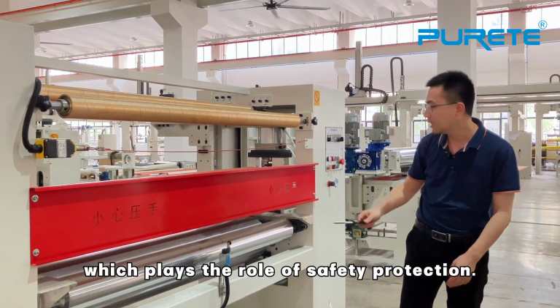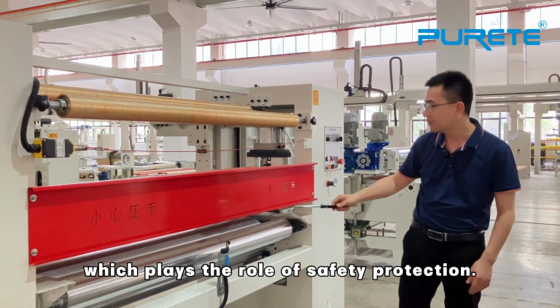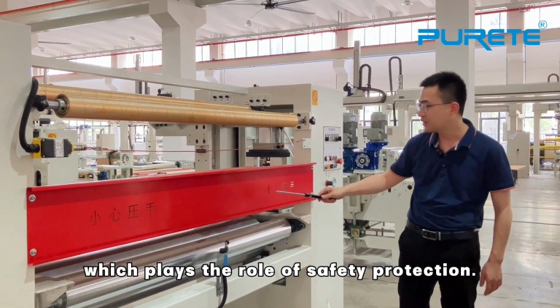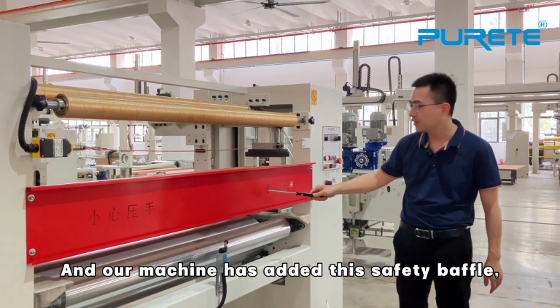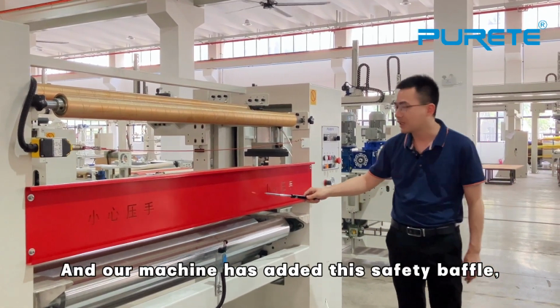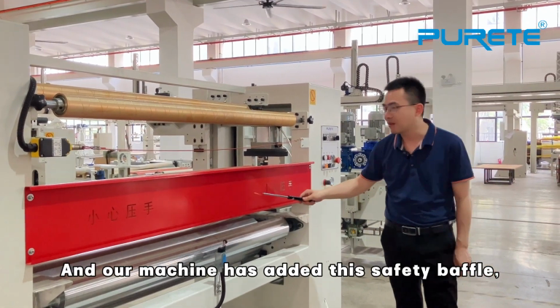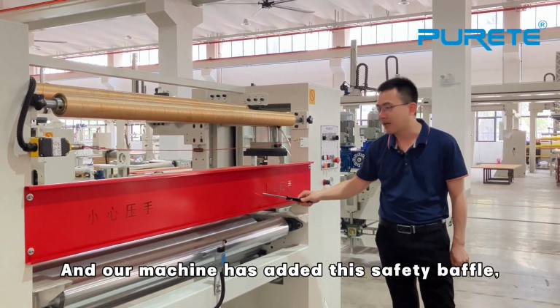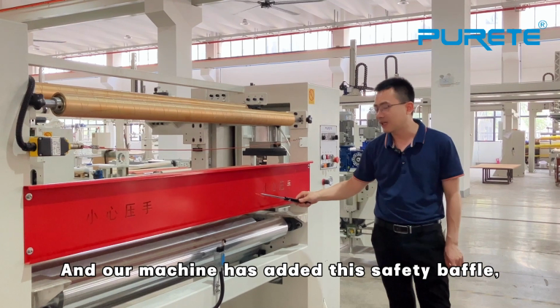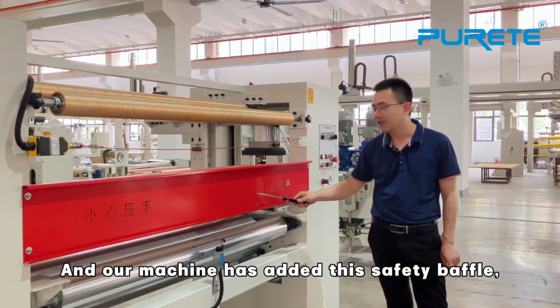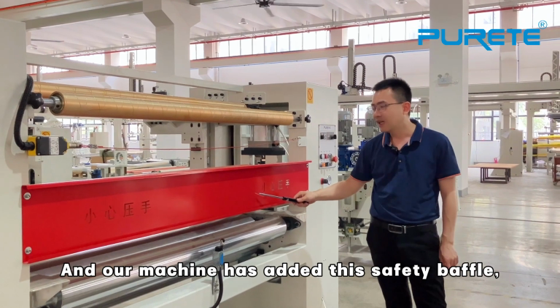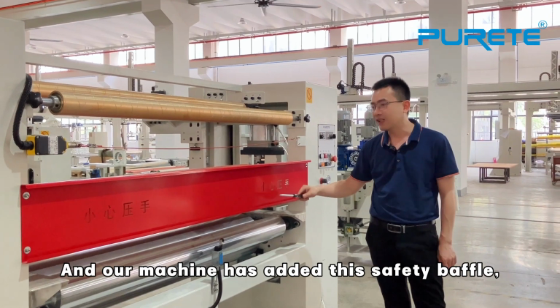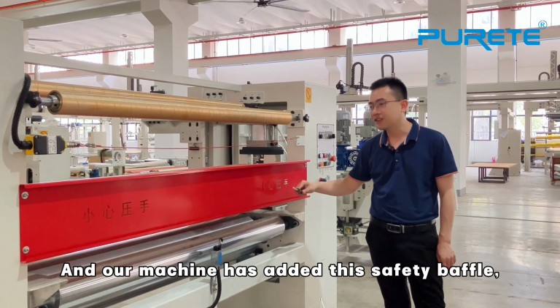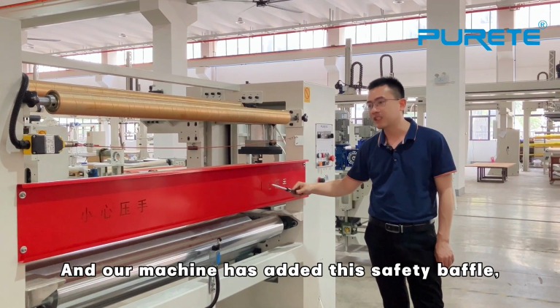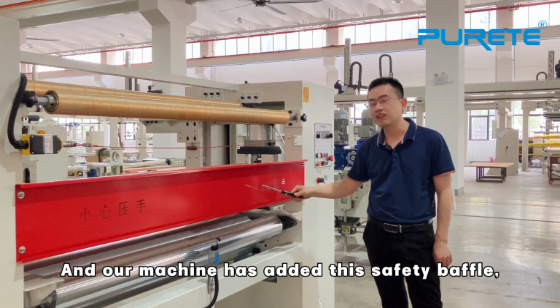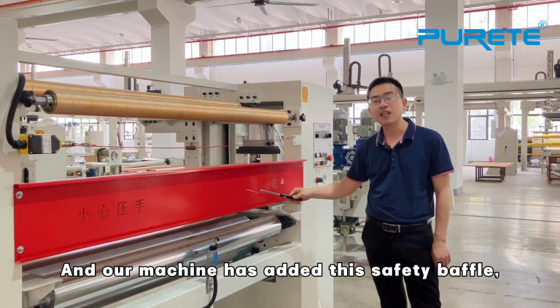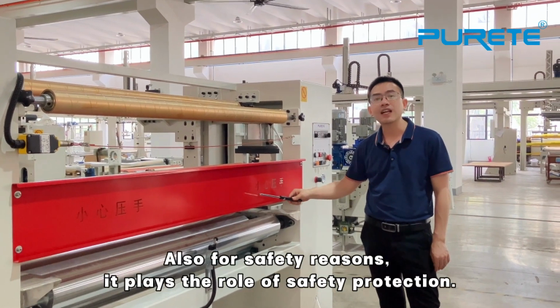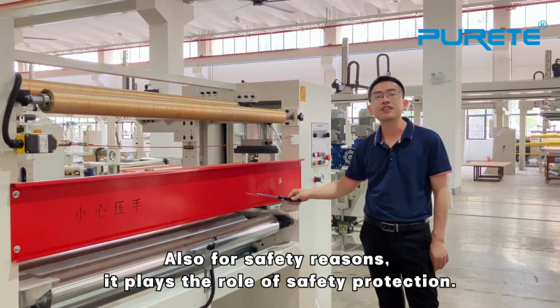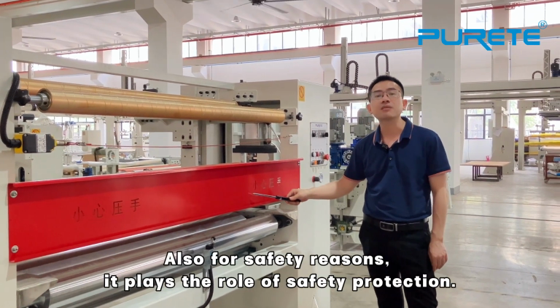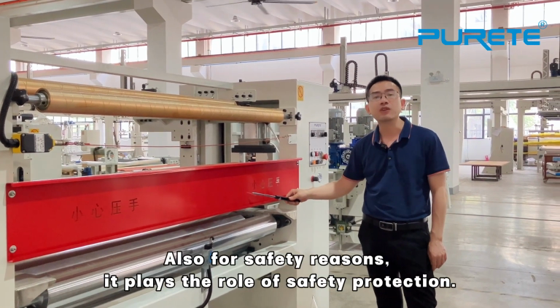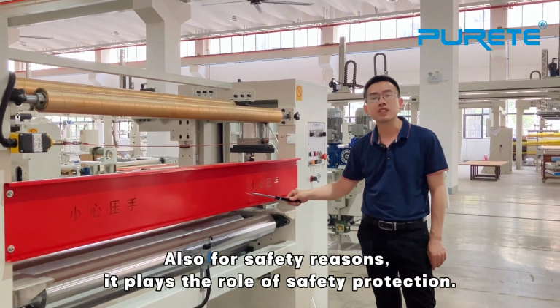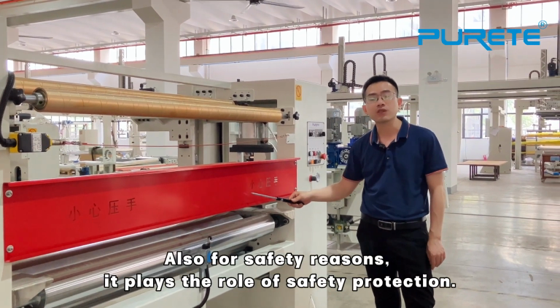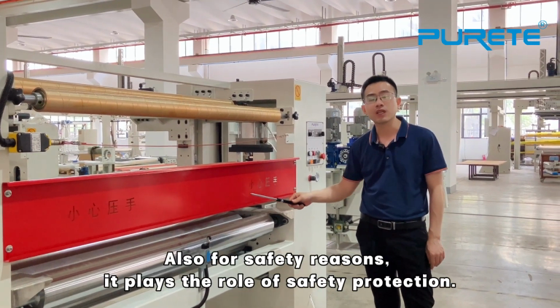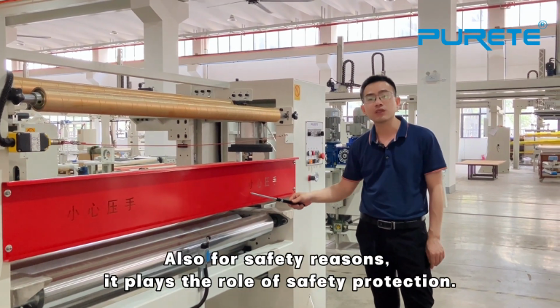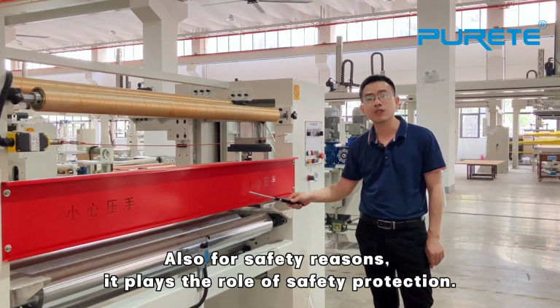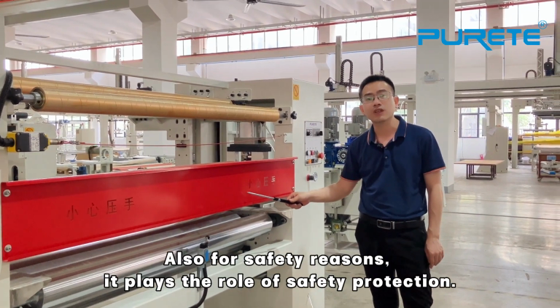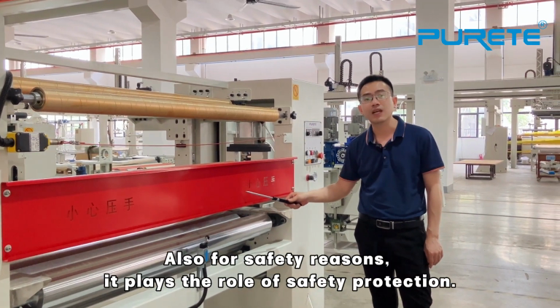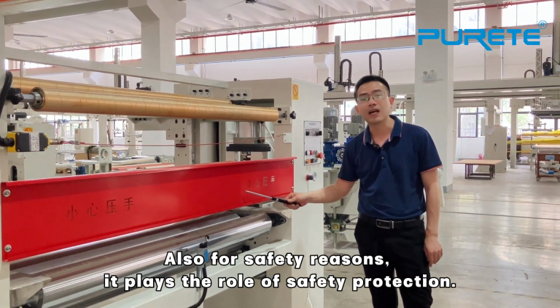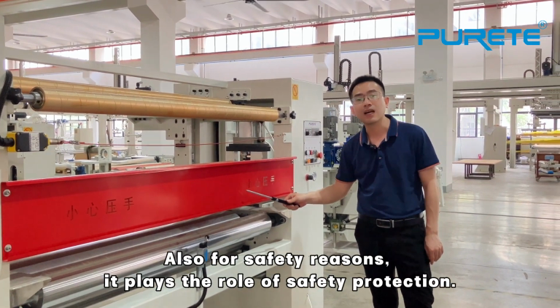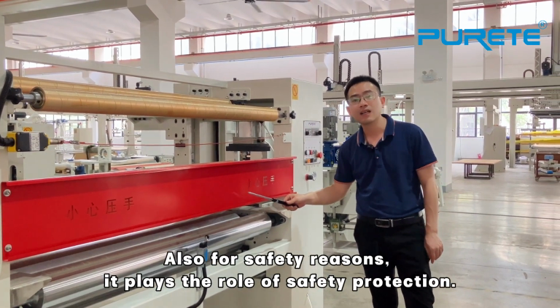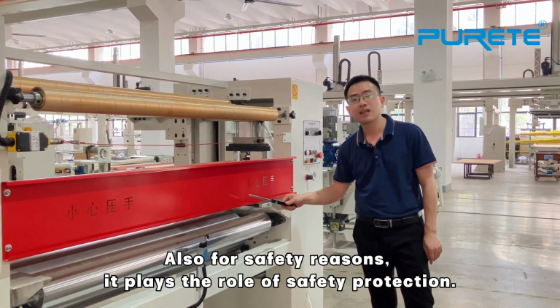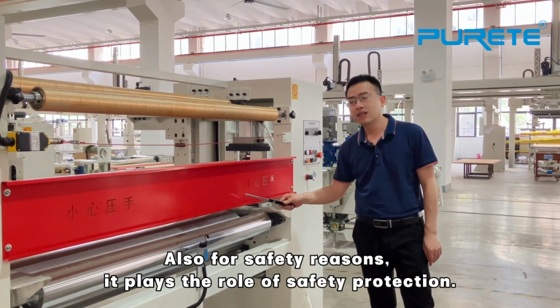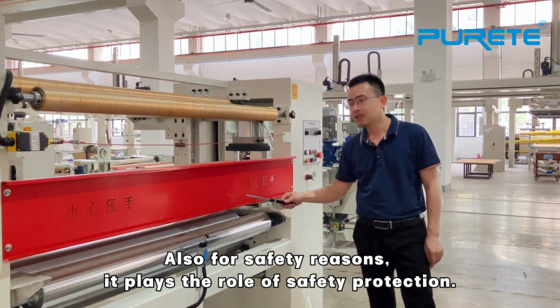This also serves as a safety buffer for eye protection. For these reasons it plays the role of full safety protection.